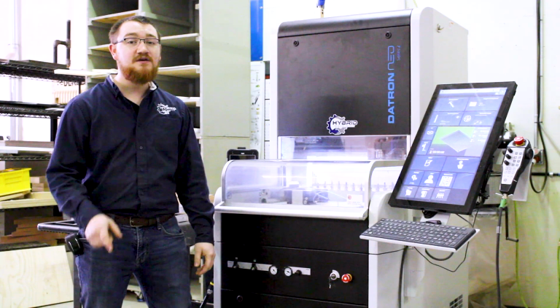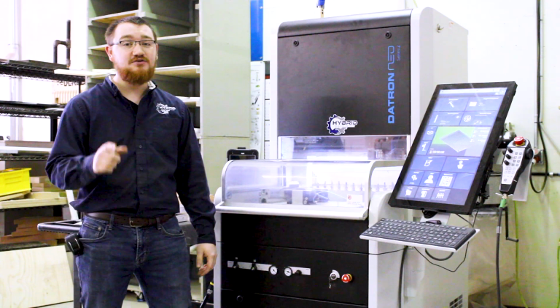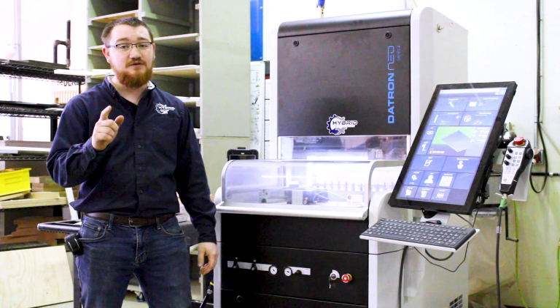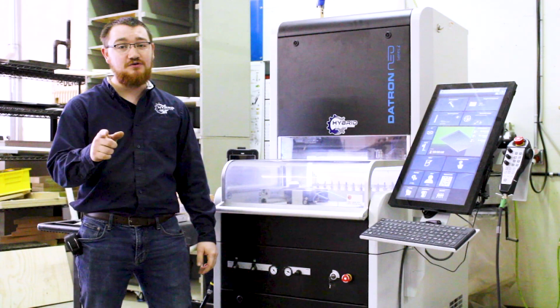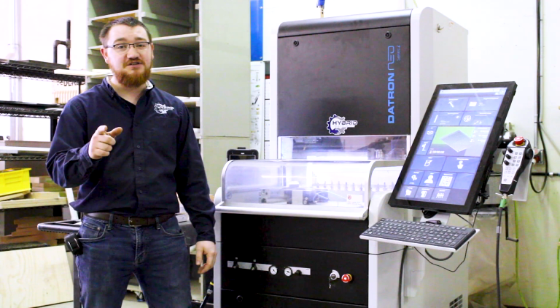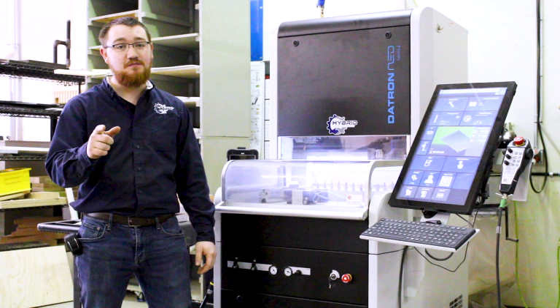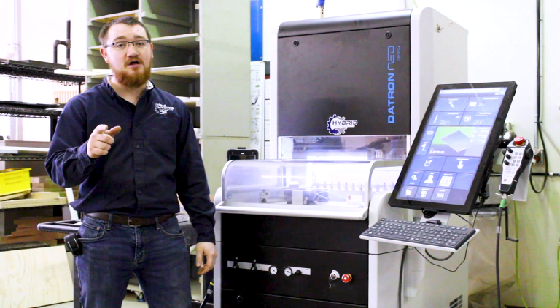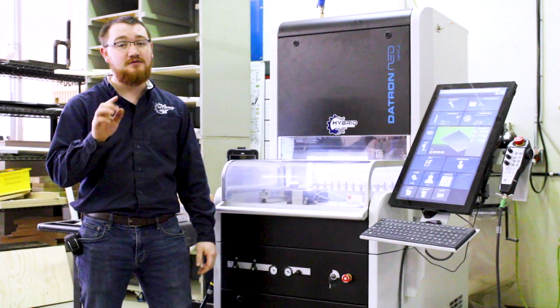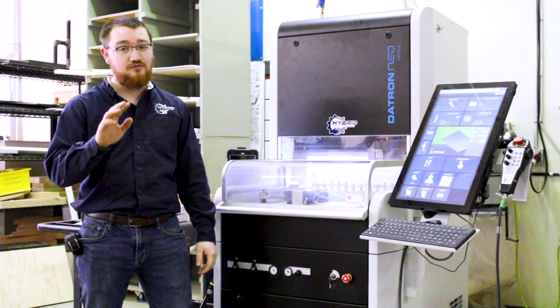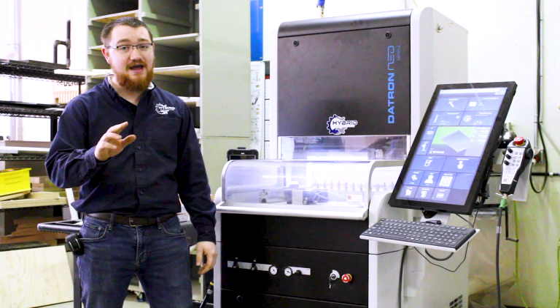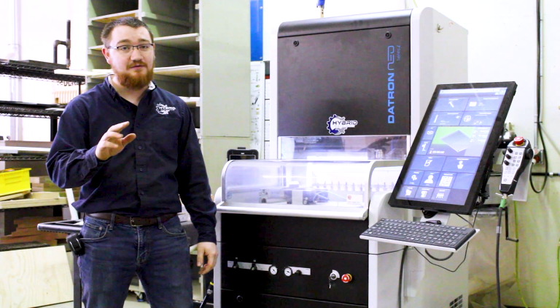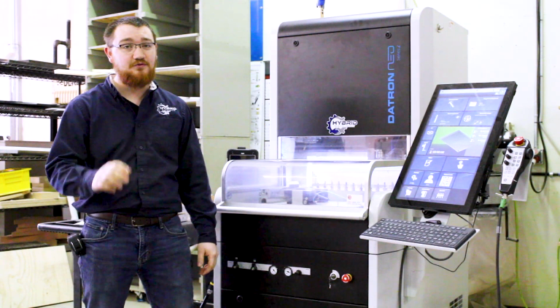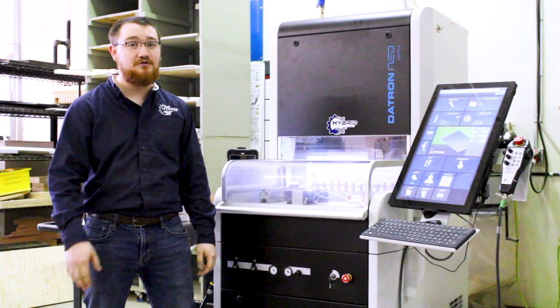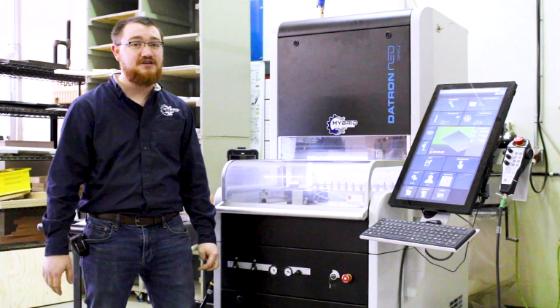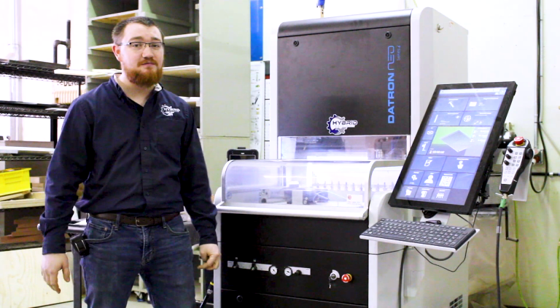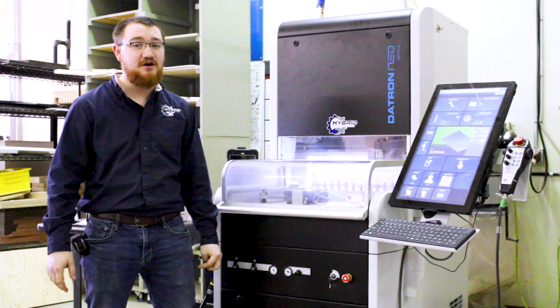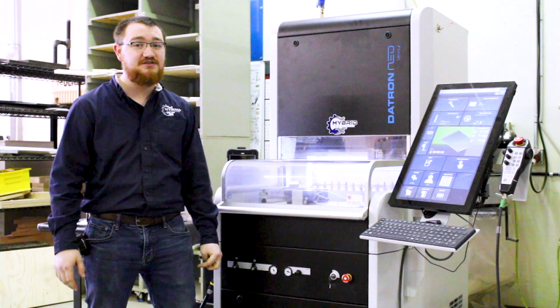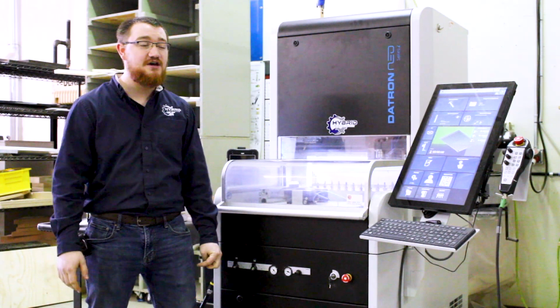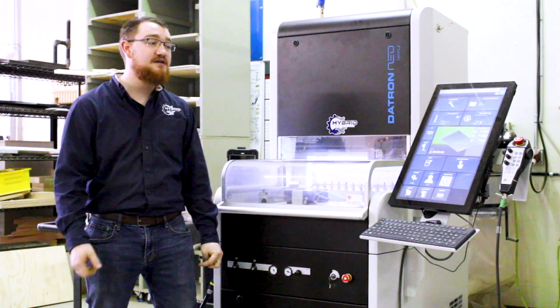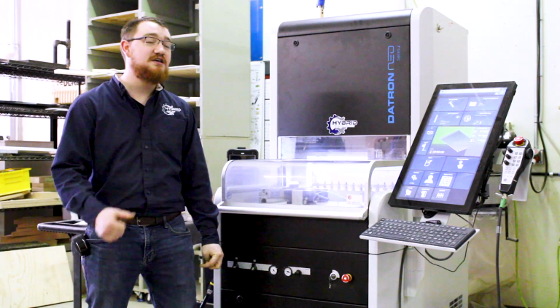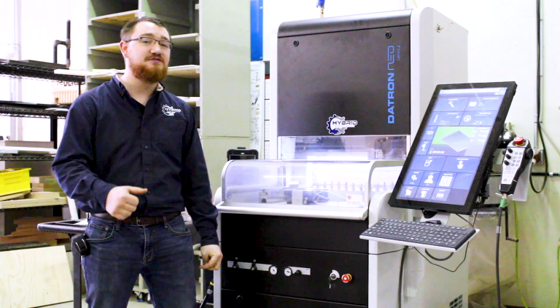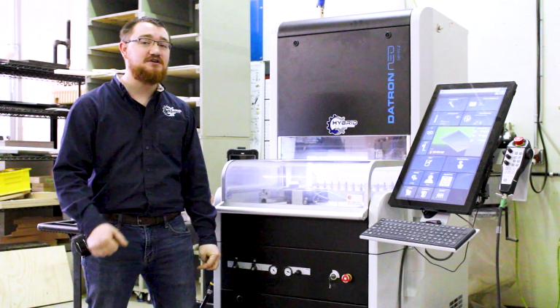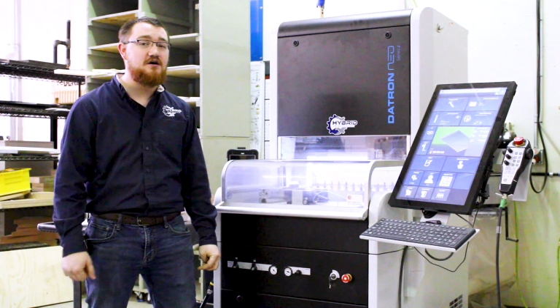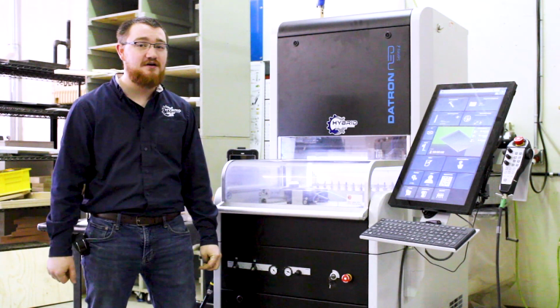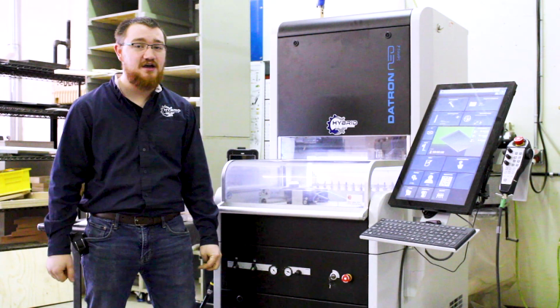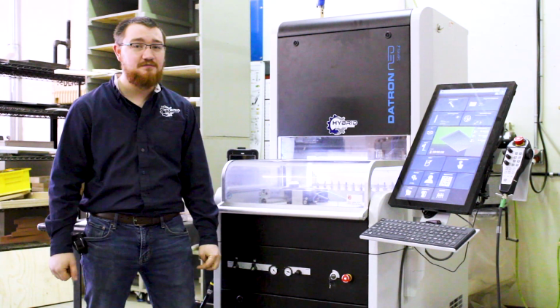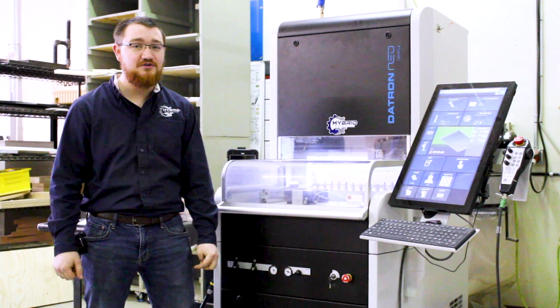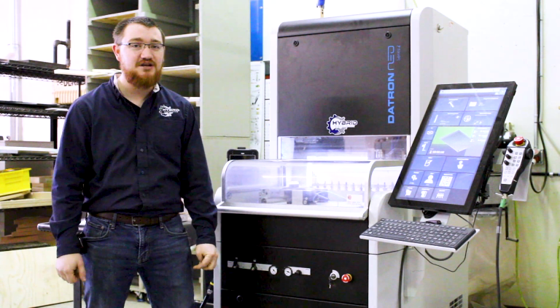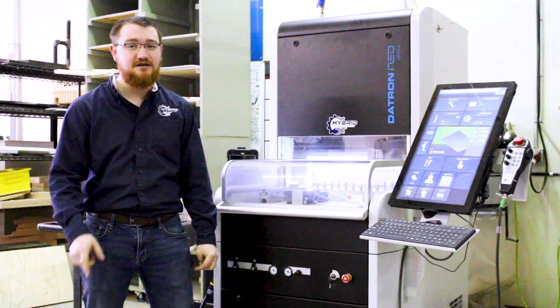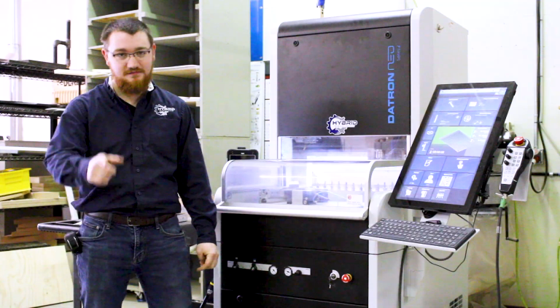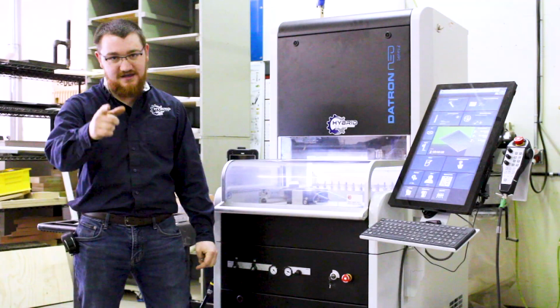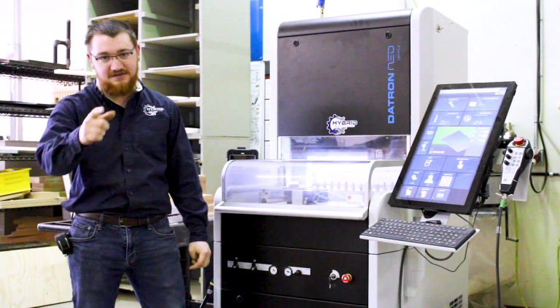So if you need small, rapid prototype parts done, give us a call here at Hybrid Machining. Thanks.